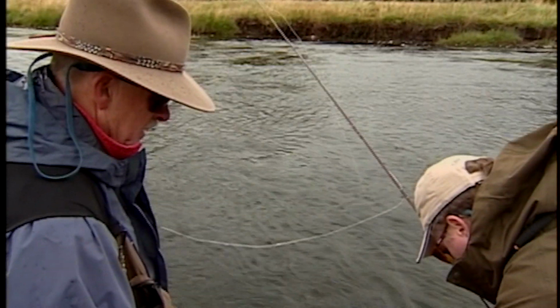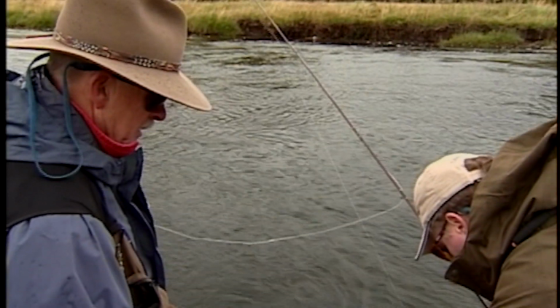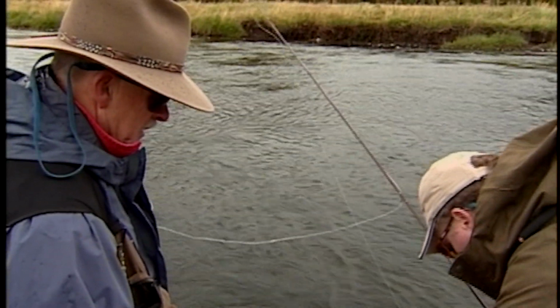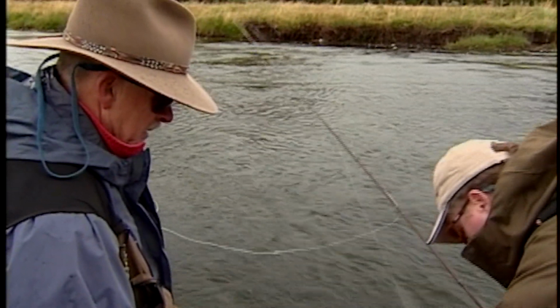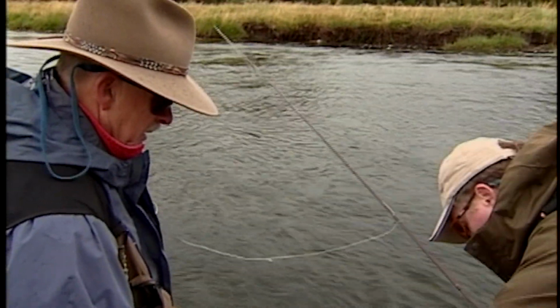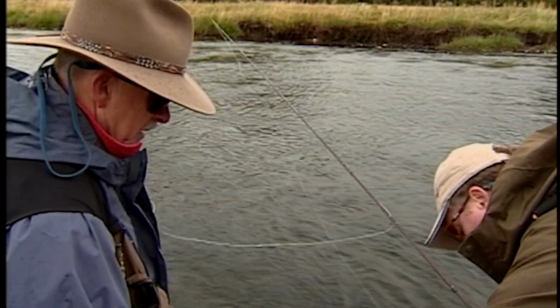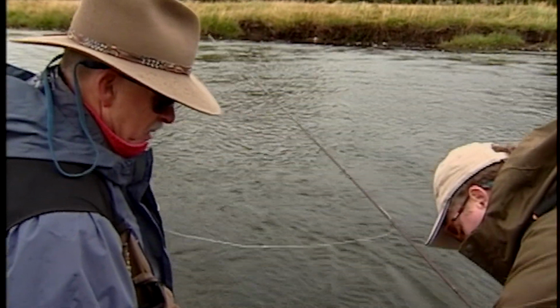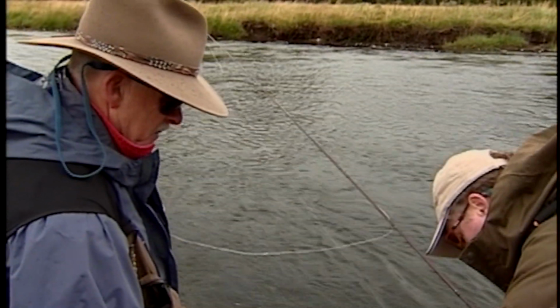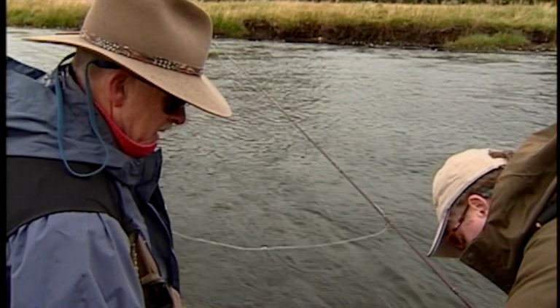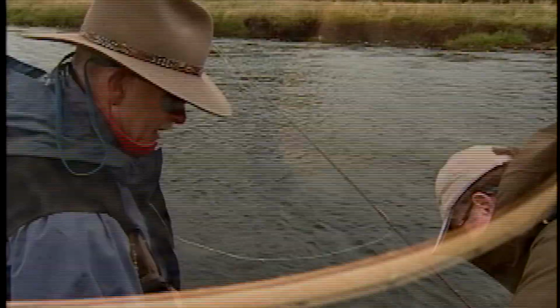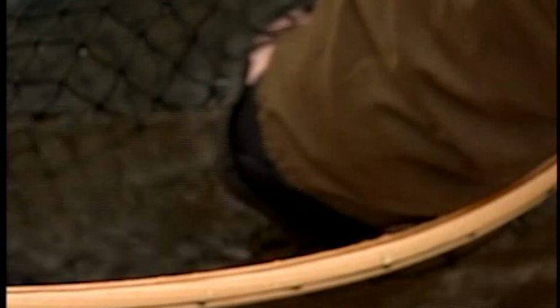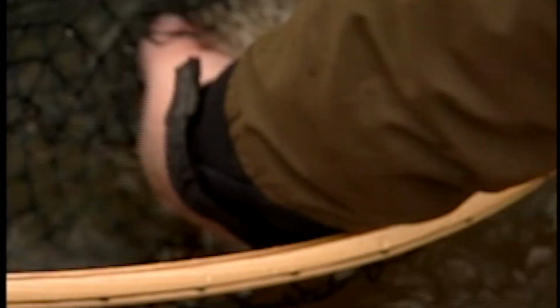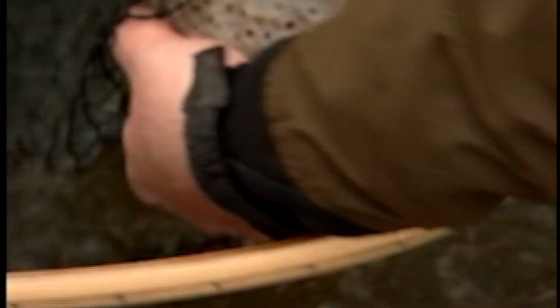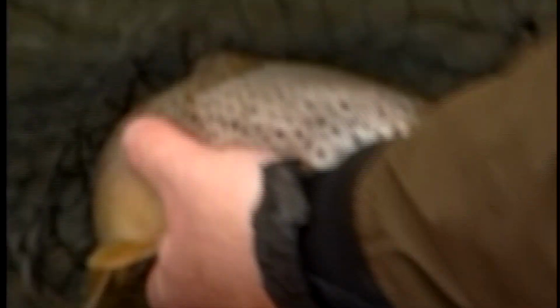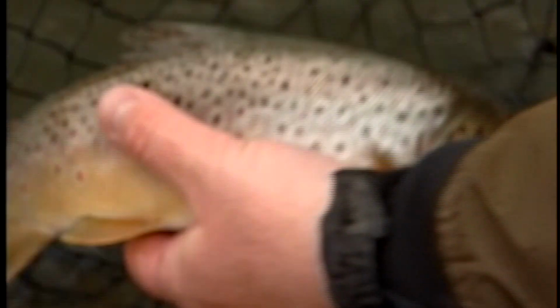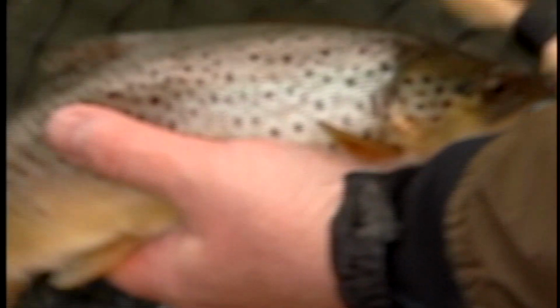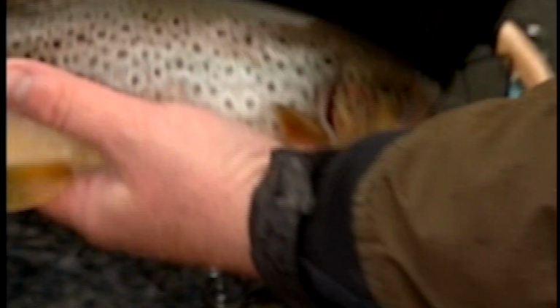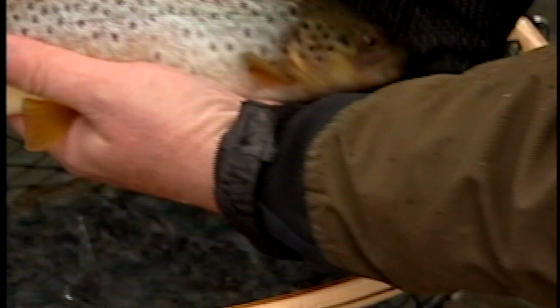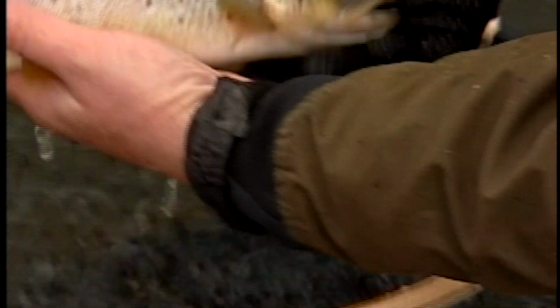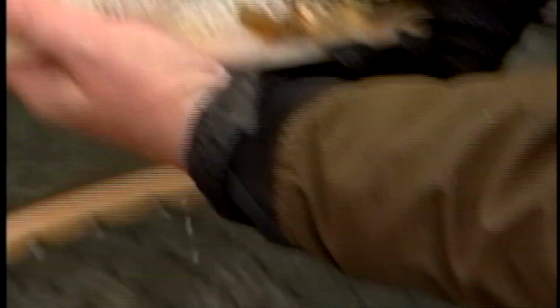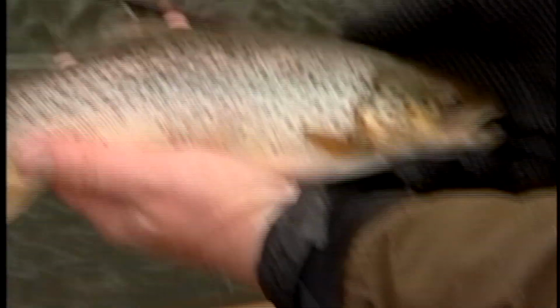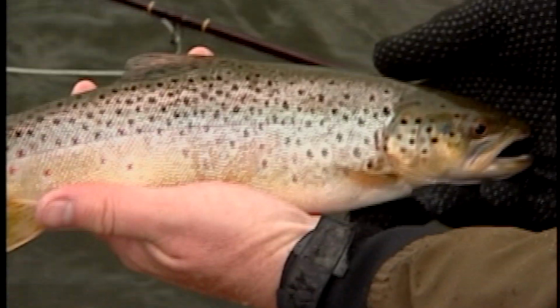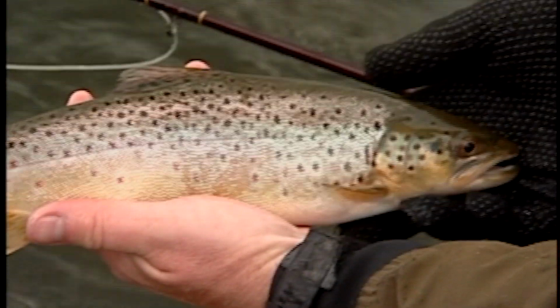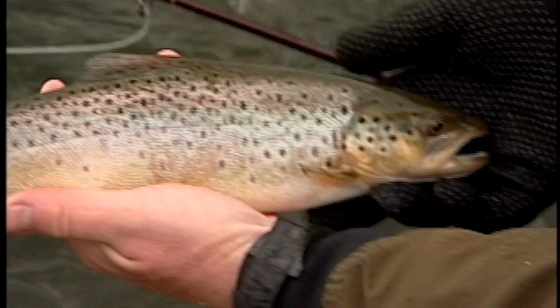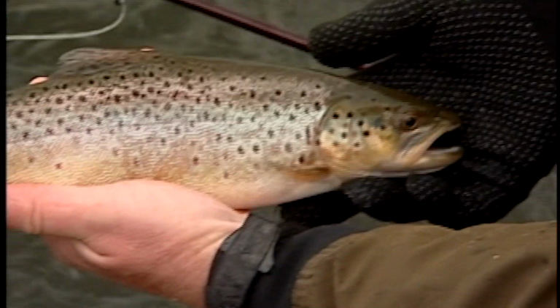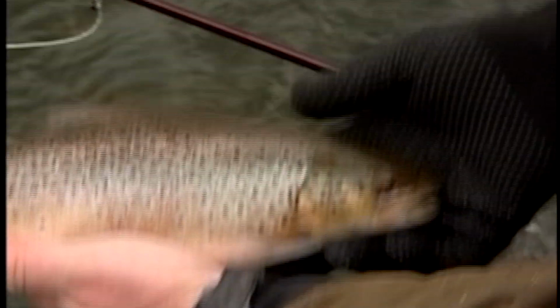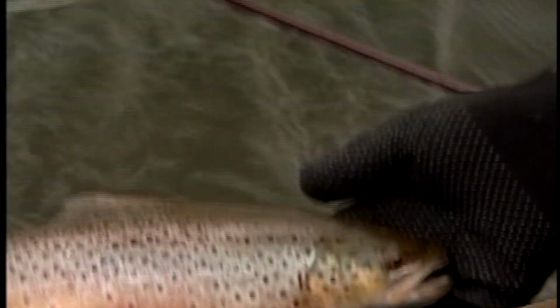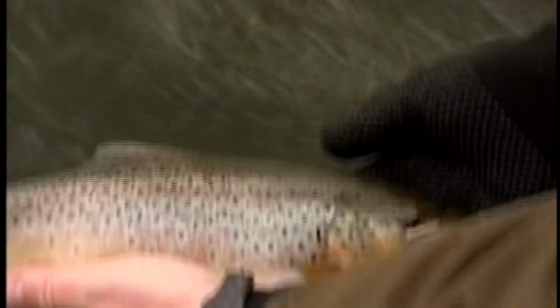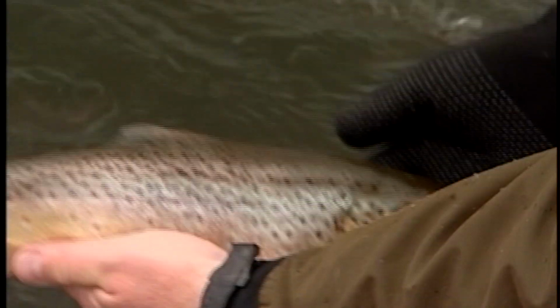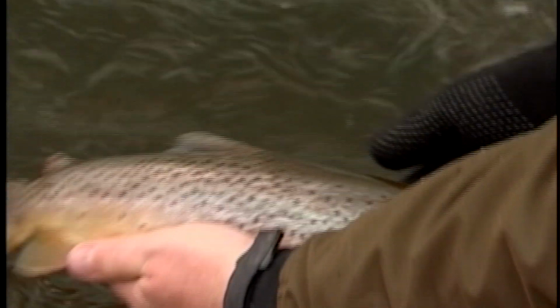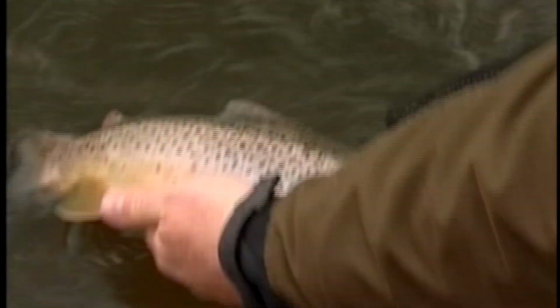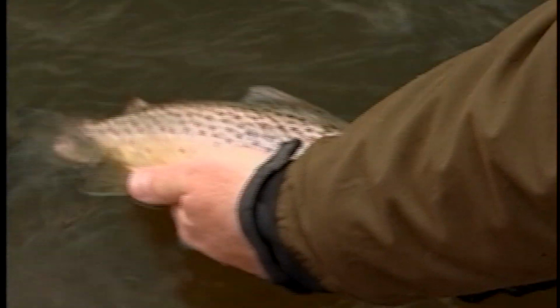It's prime territory. Nice pretty marks on him. Nice wild fish too. Nice brownie. Let's get him back in.